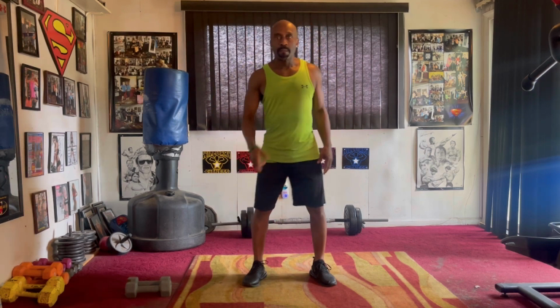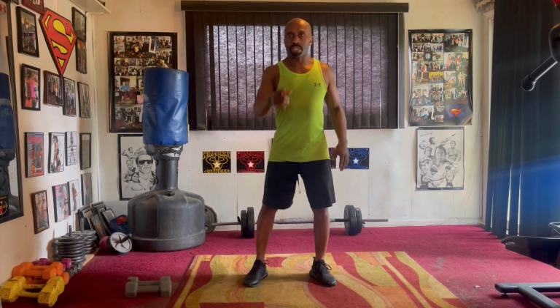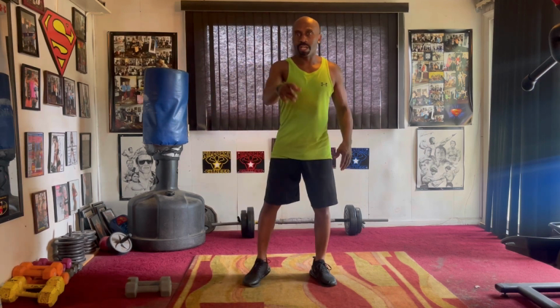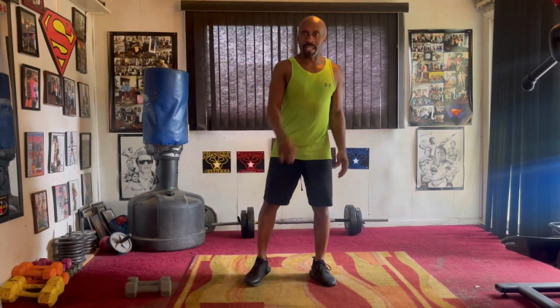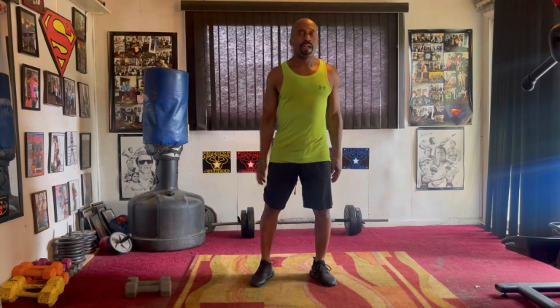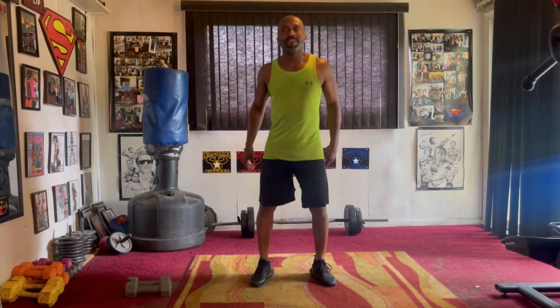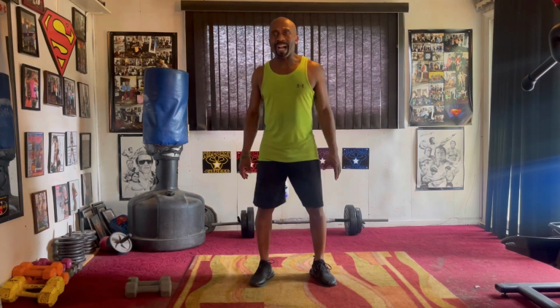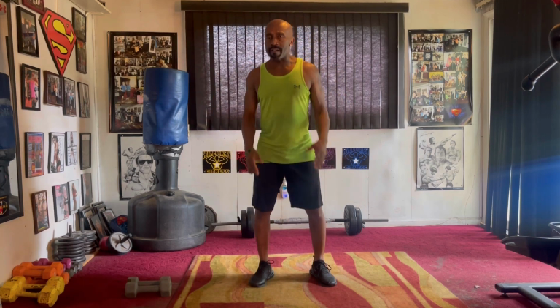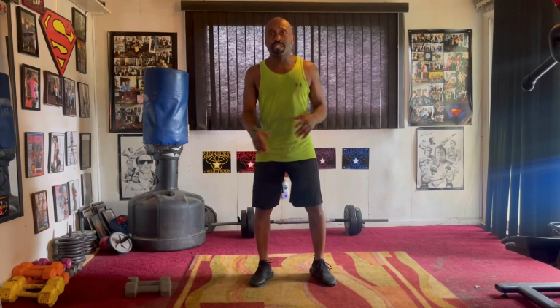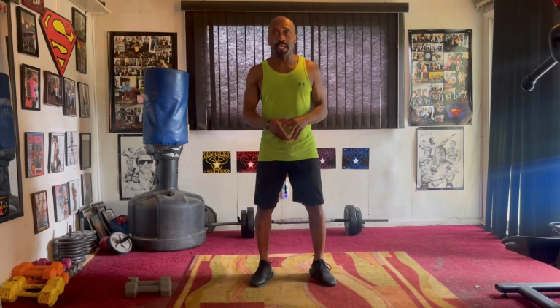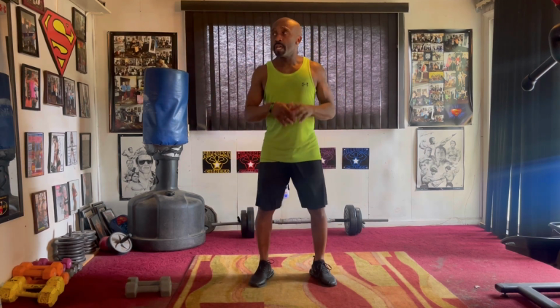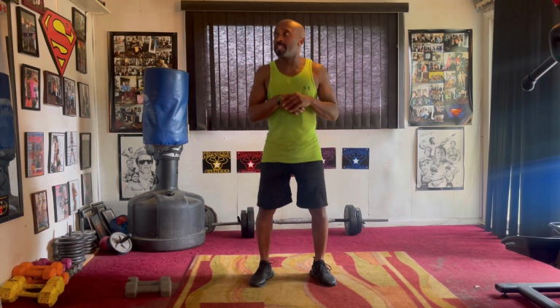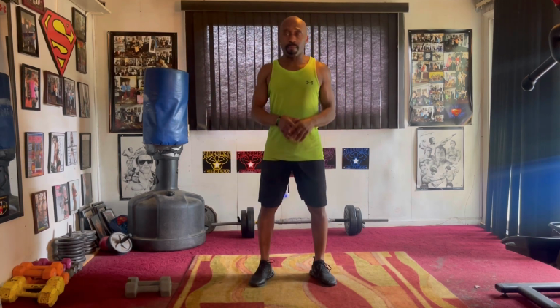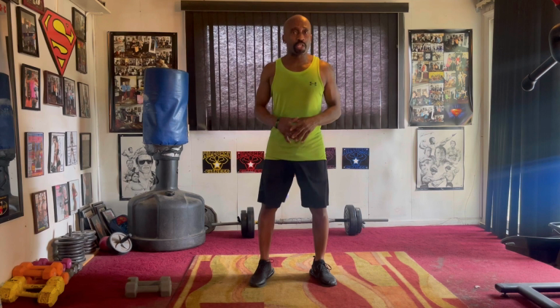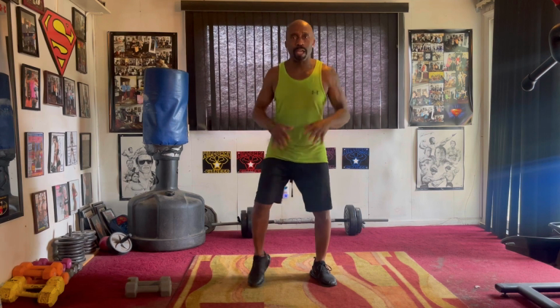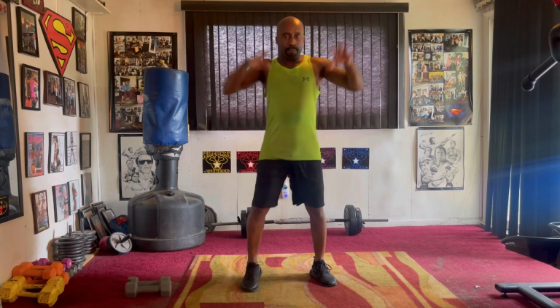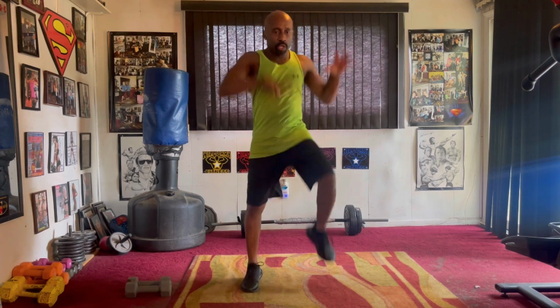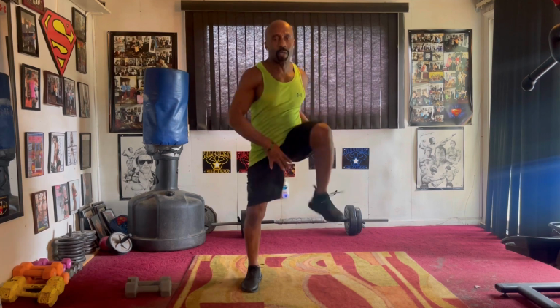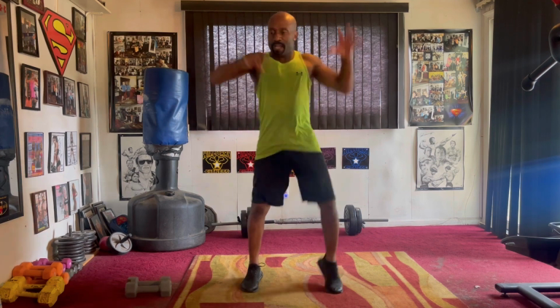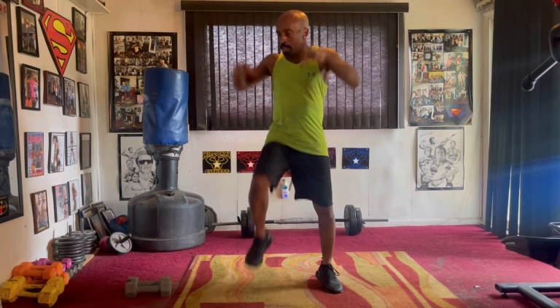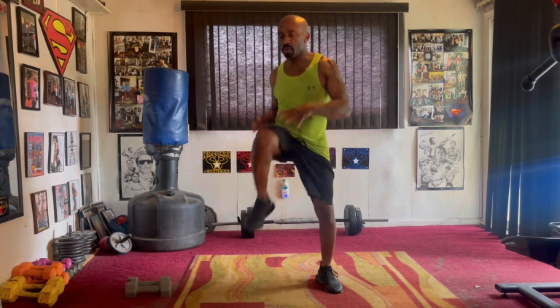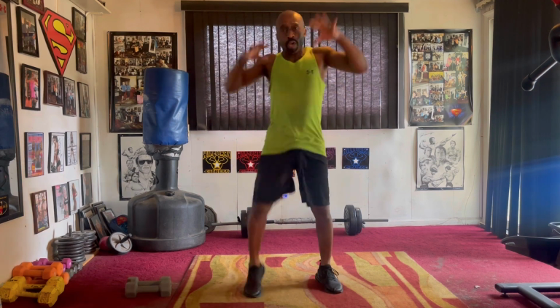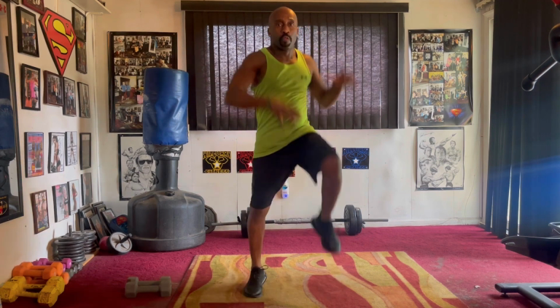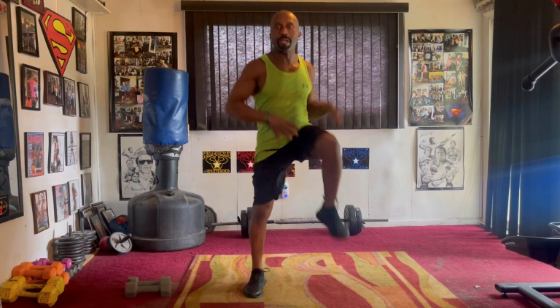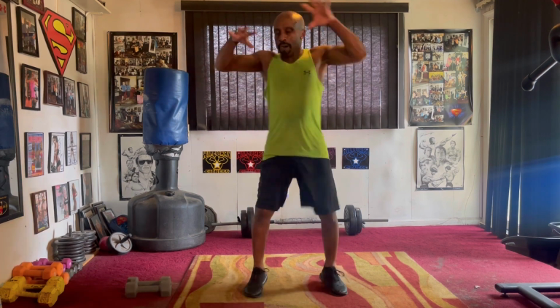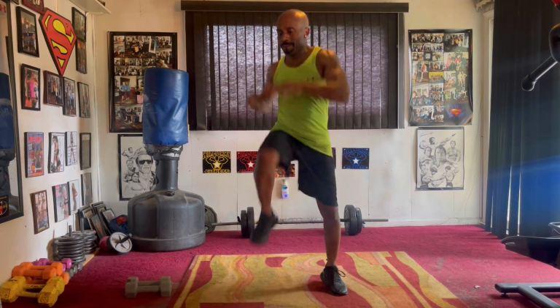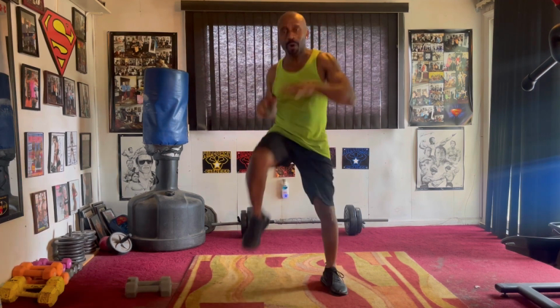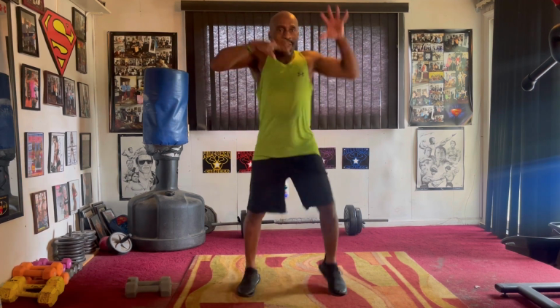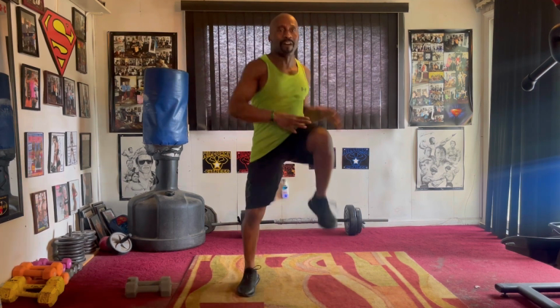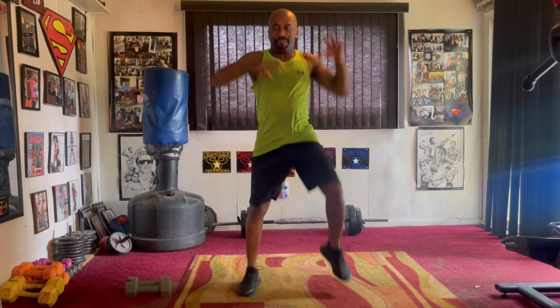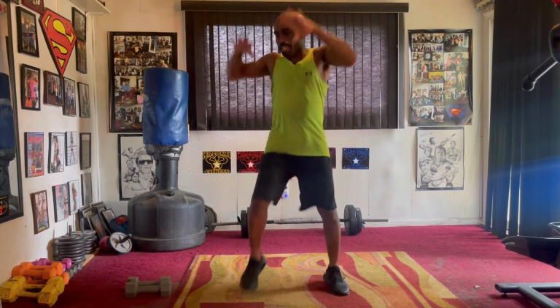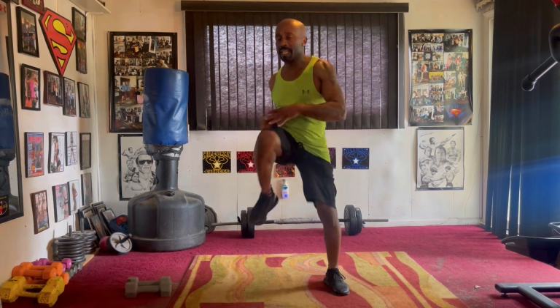March out eight — five, six, seven. March at eight. March at one, two, three, four, five, six.